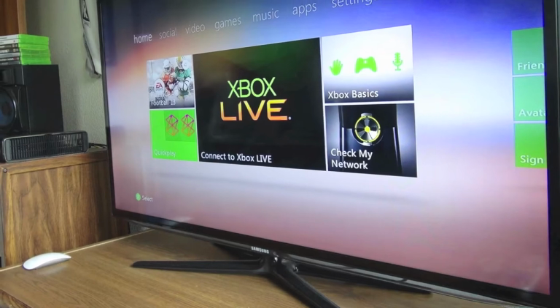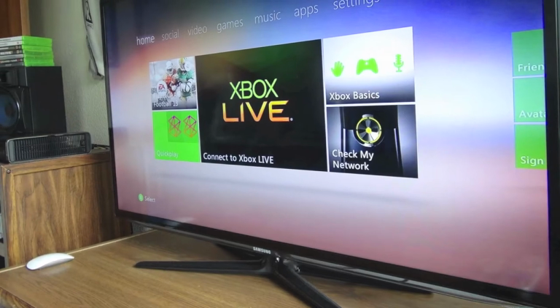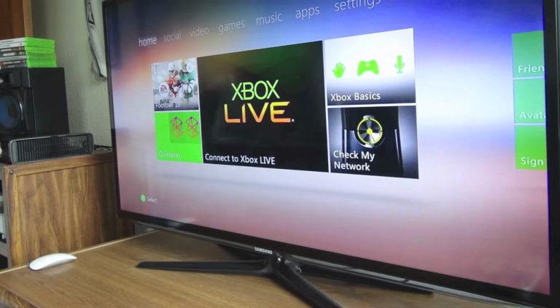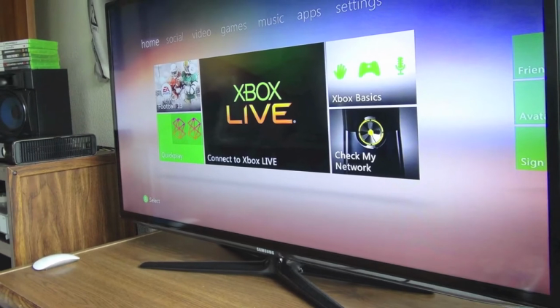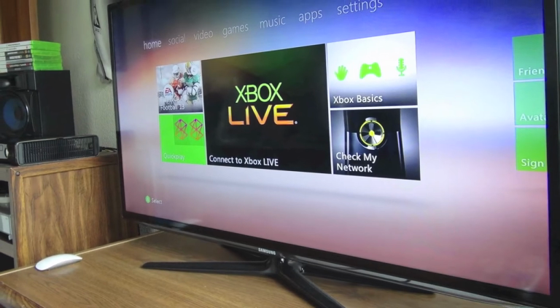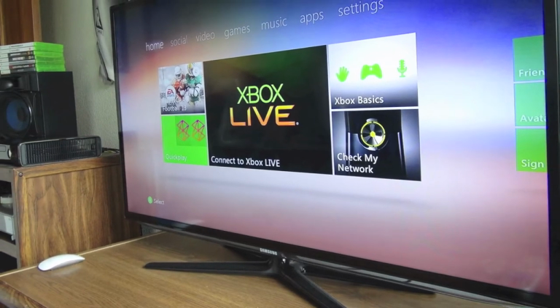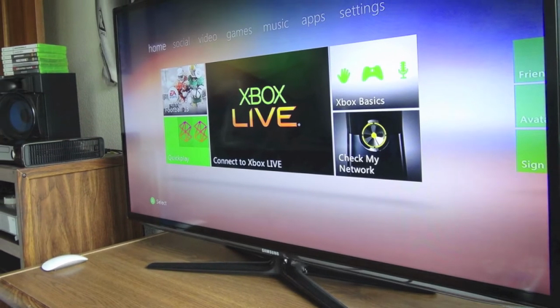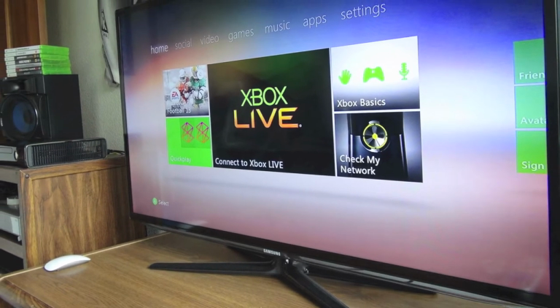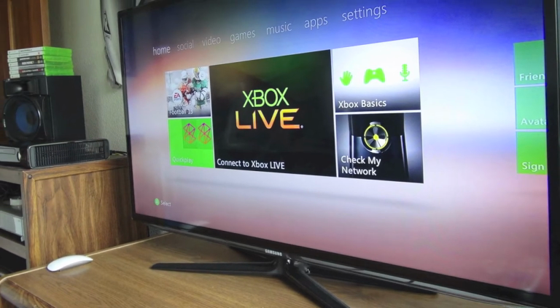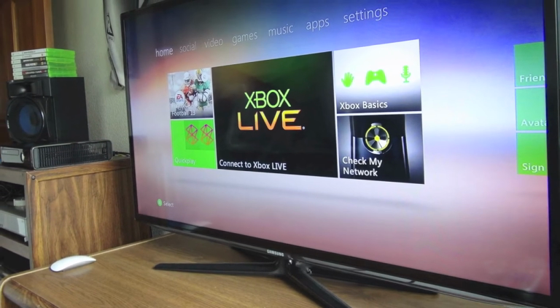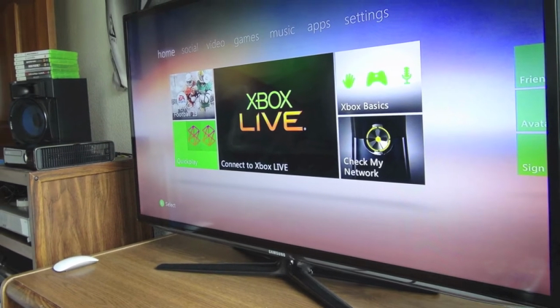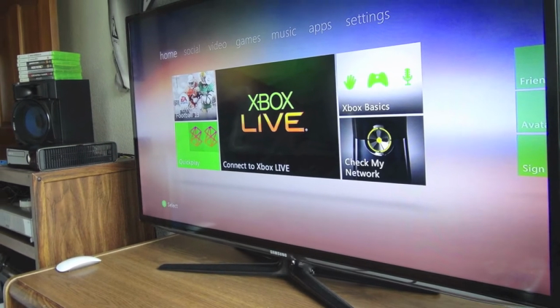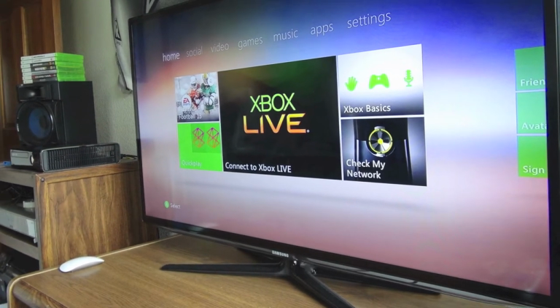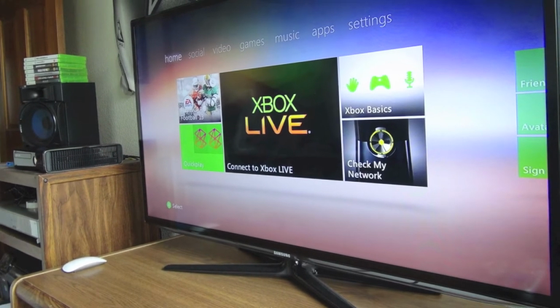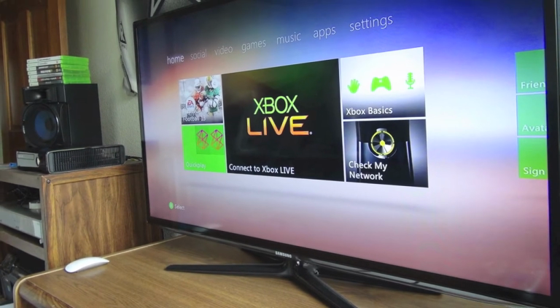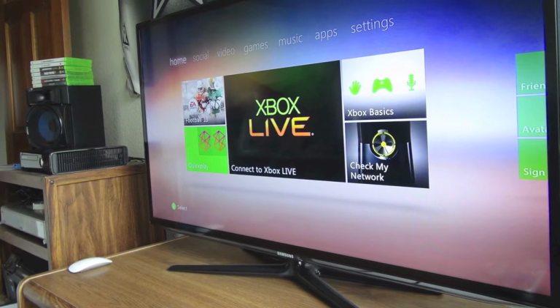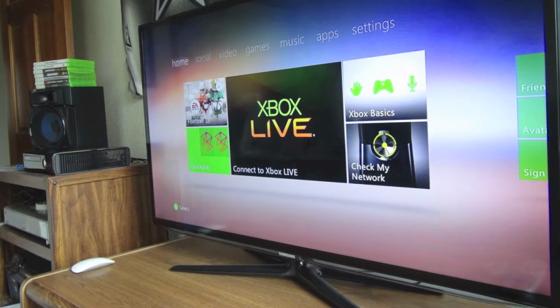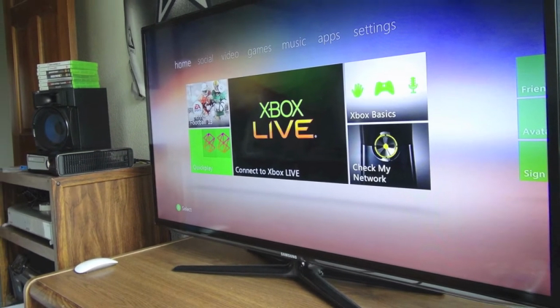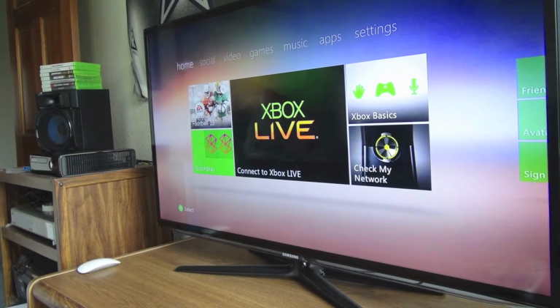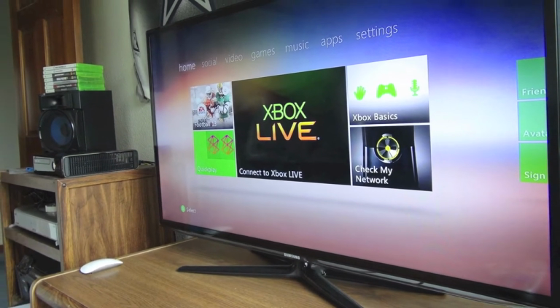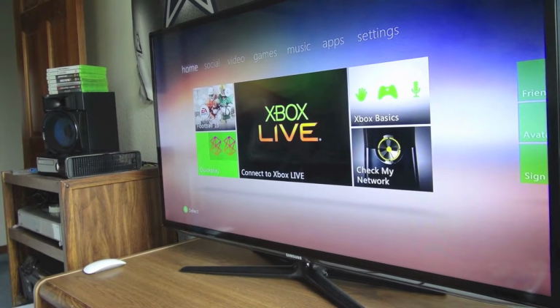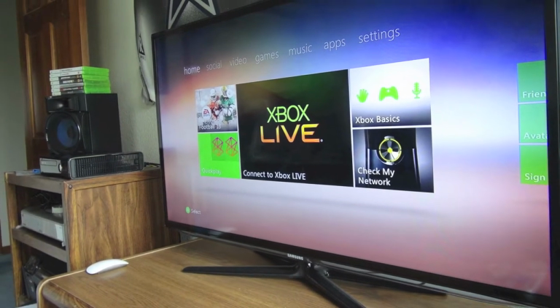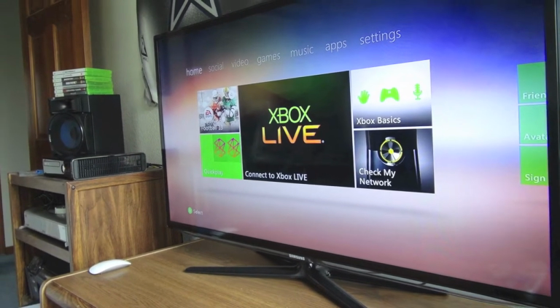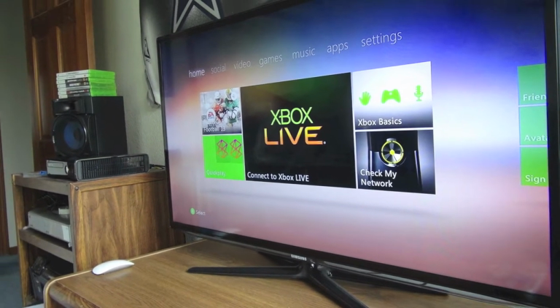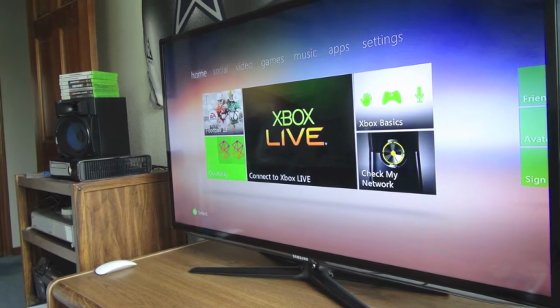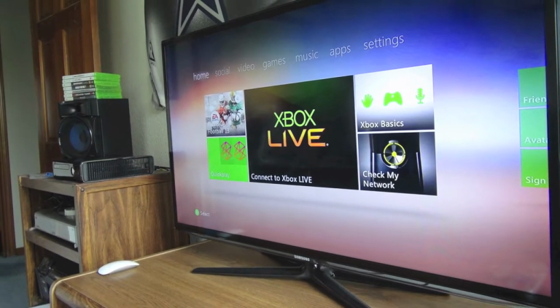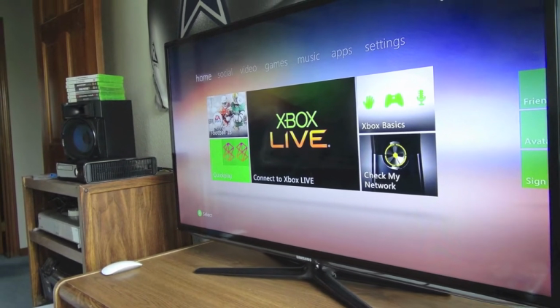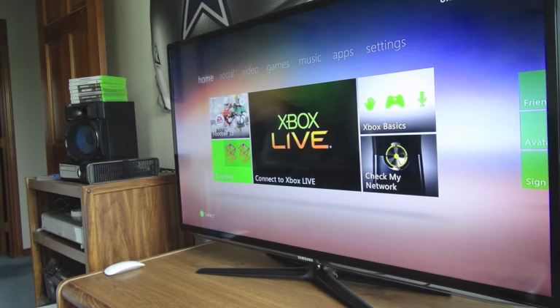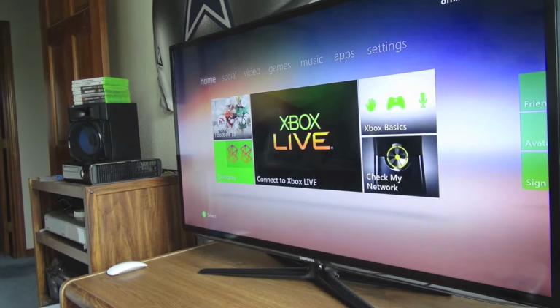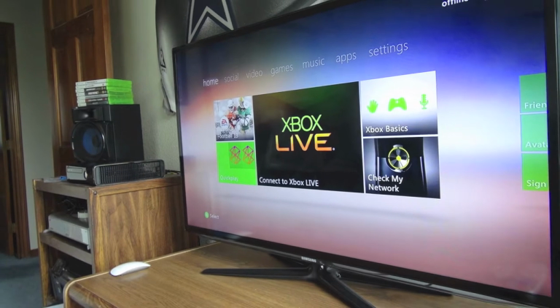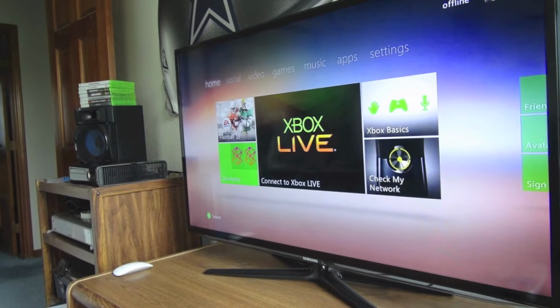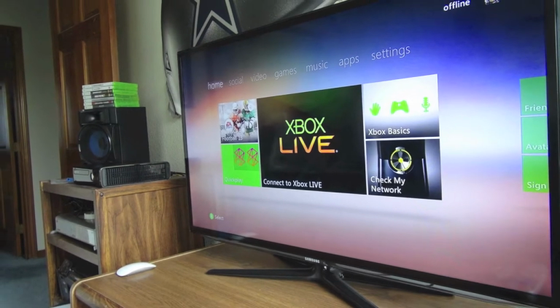What's up guys? In this video, I'm going to be giving you a full room tour of my setup, so let's go ahead and get started.